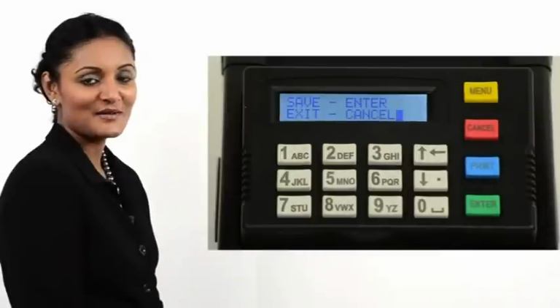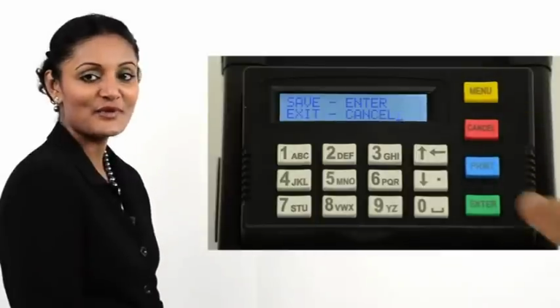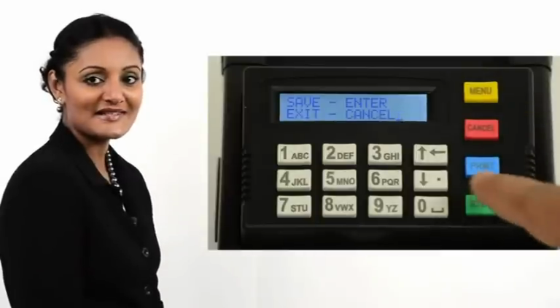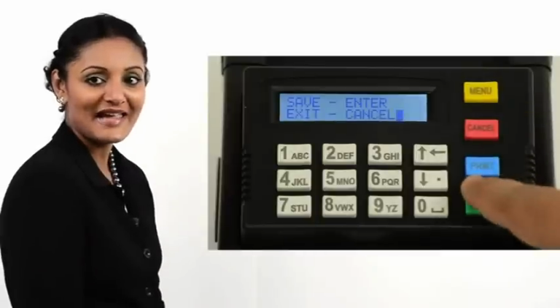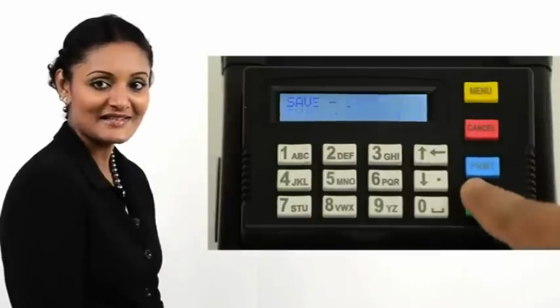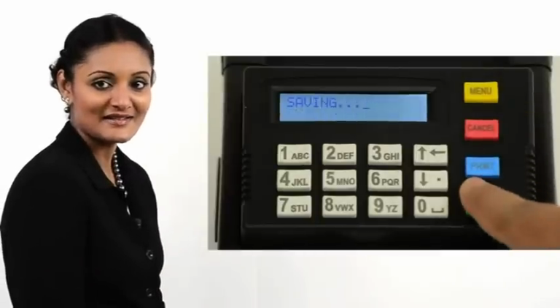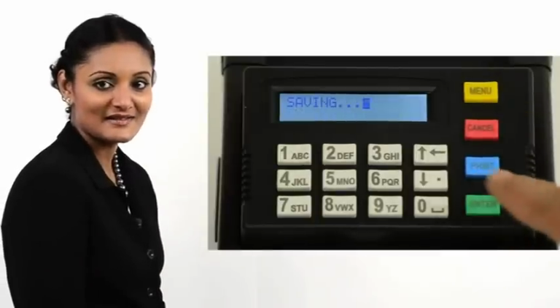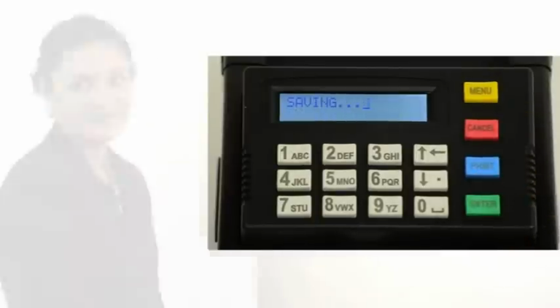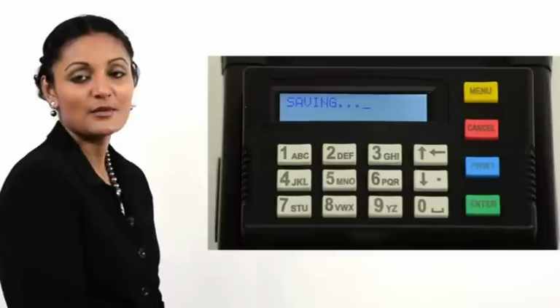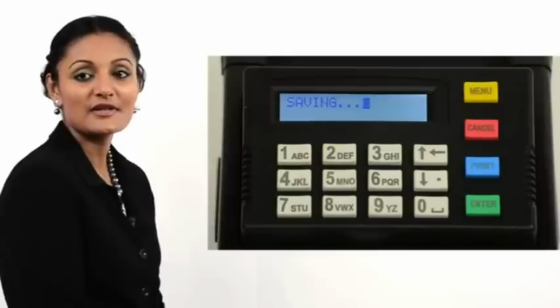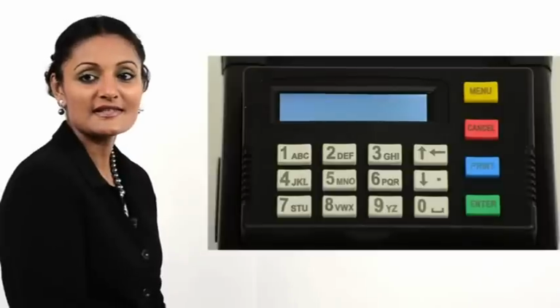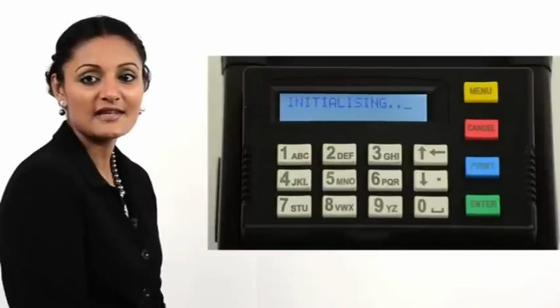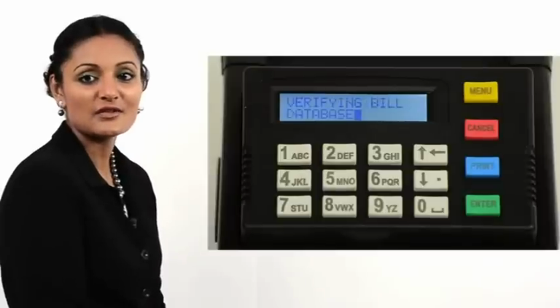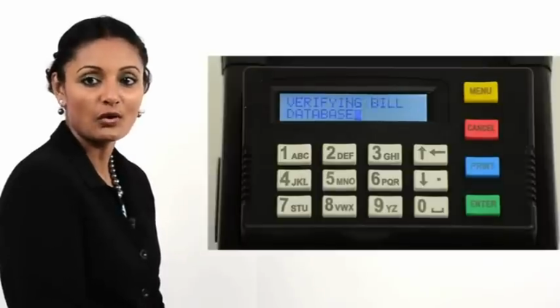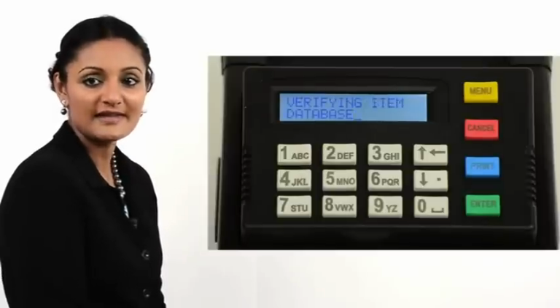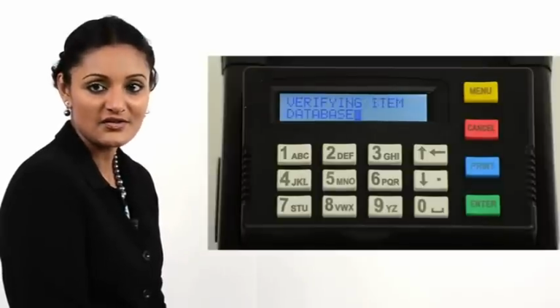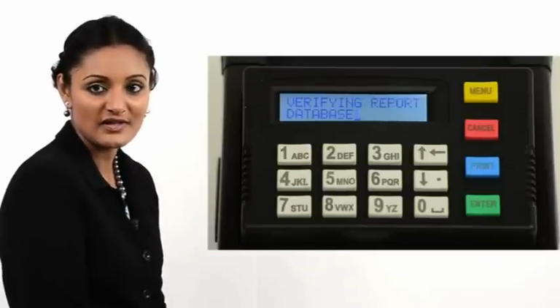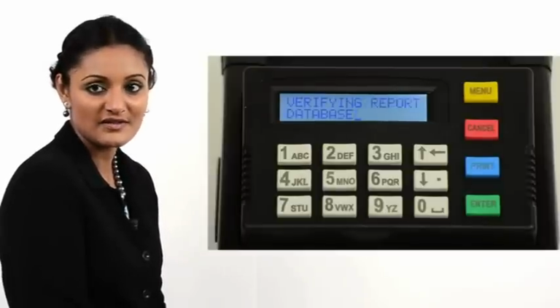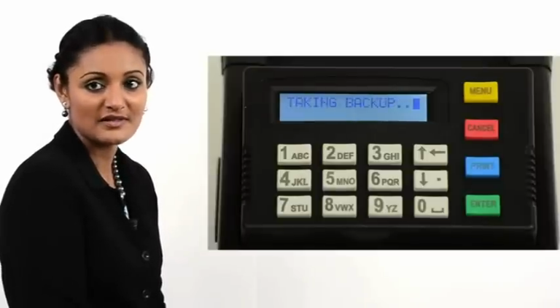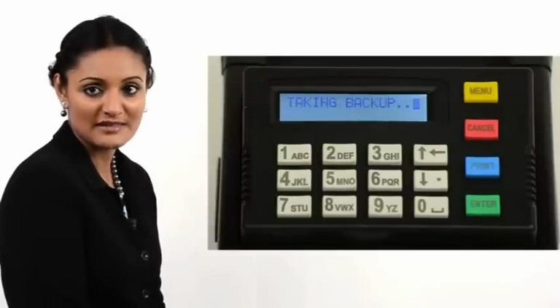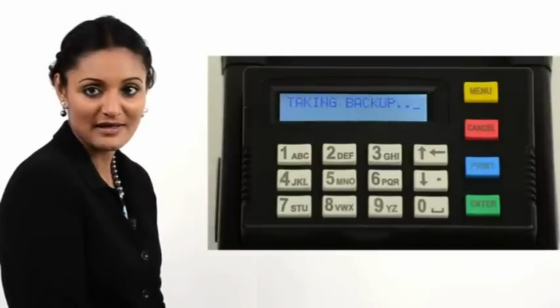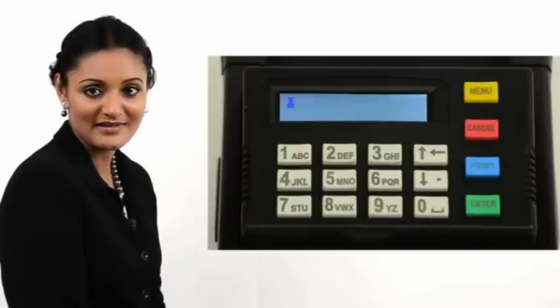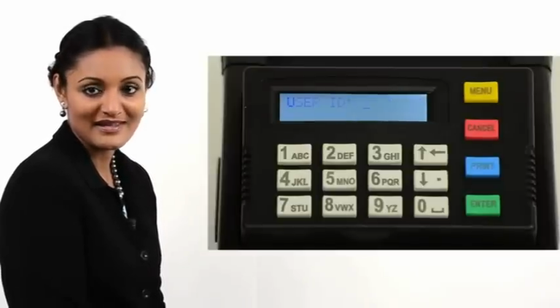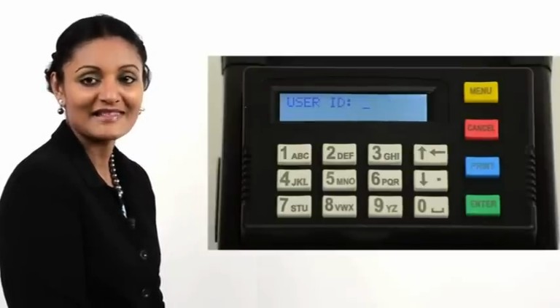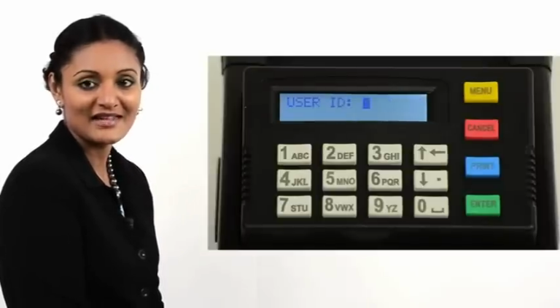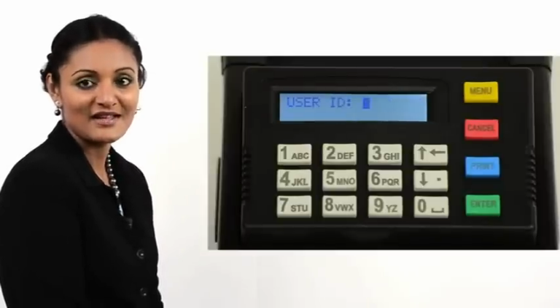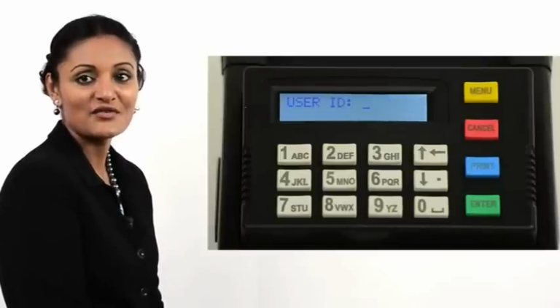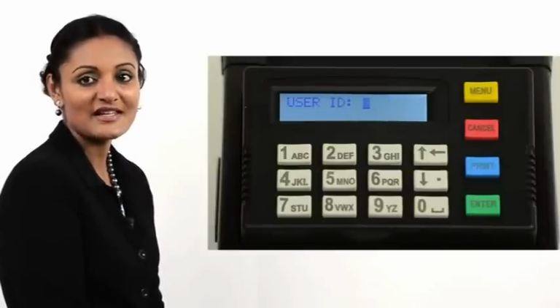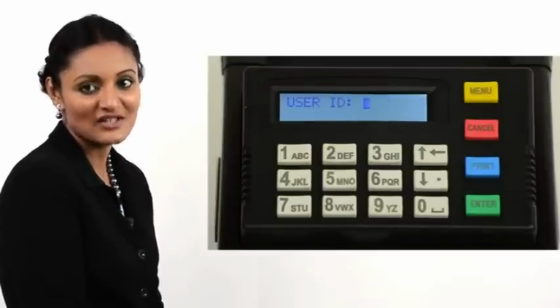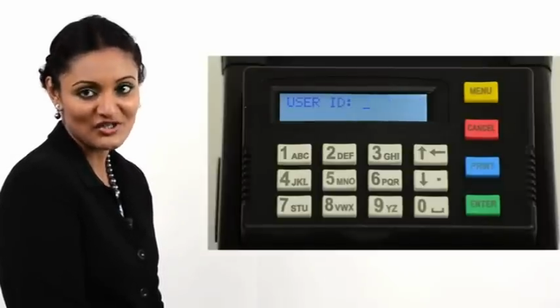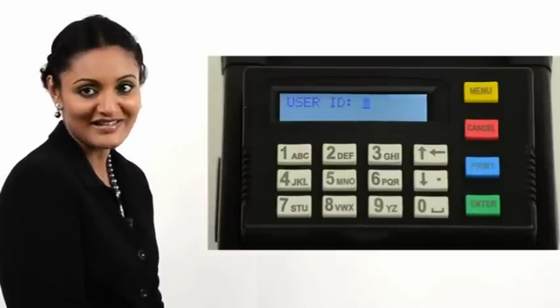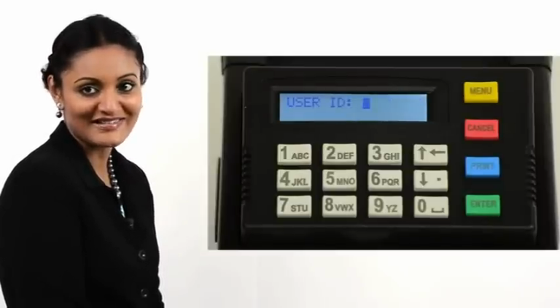Press Enter. The printer saves all the entries to the database and then re-initializes.